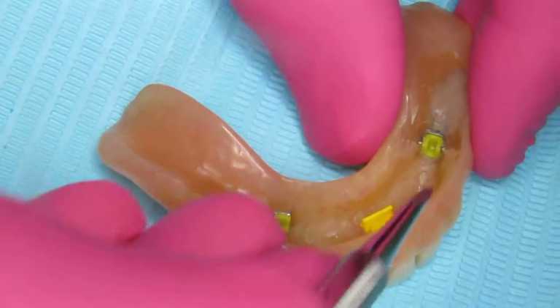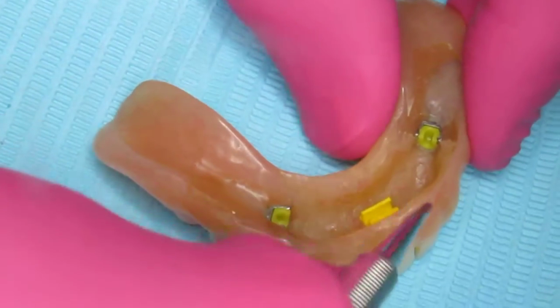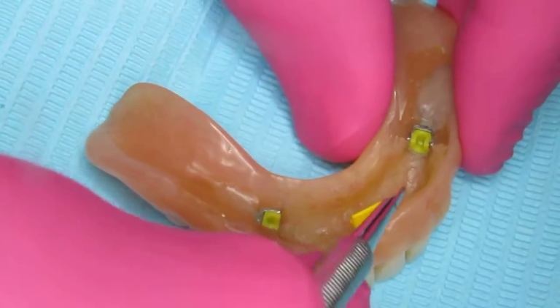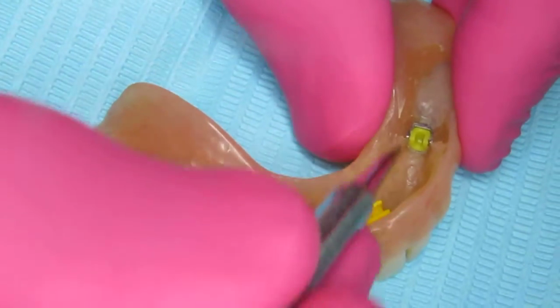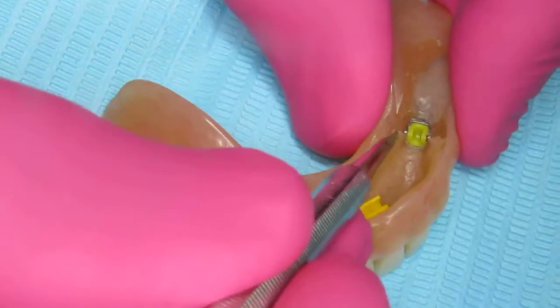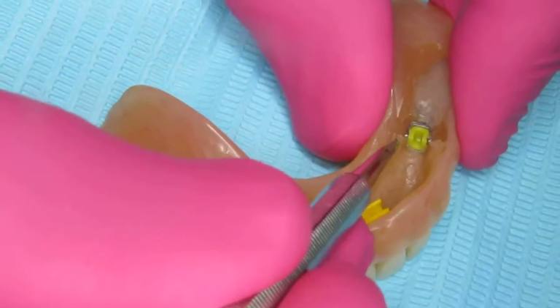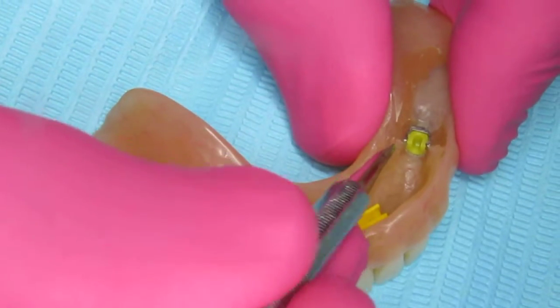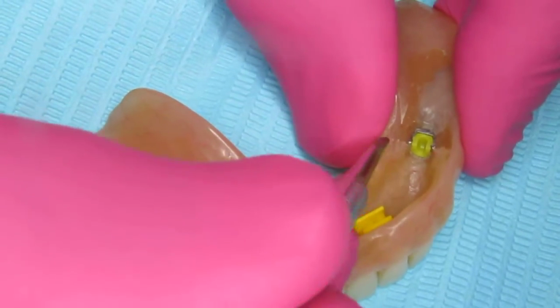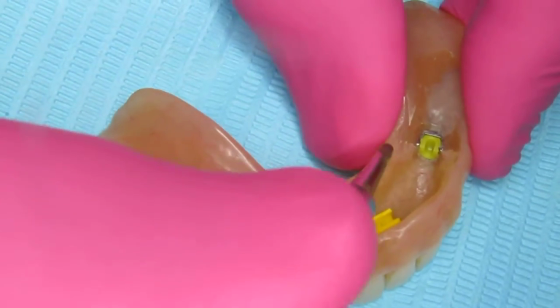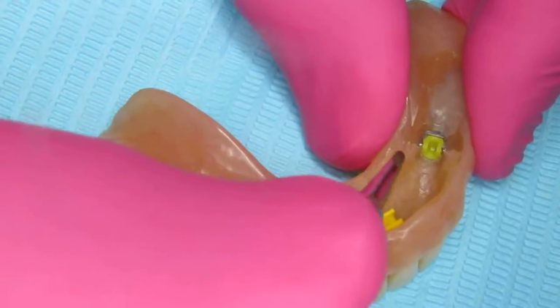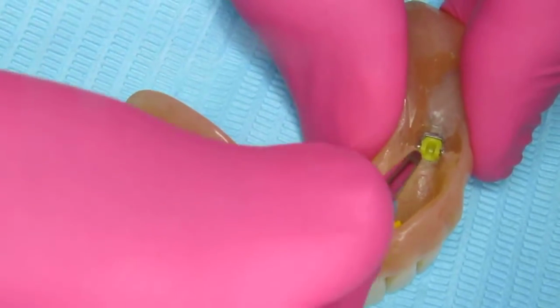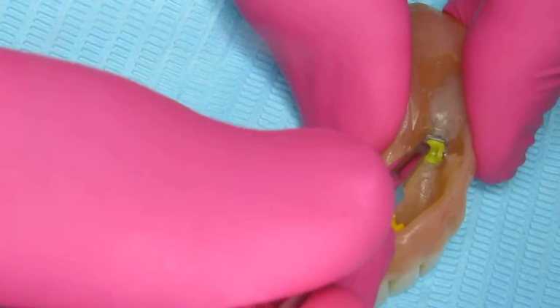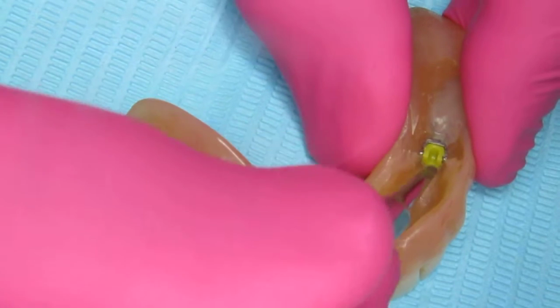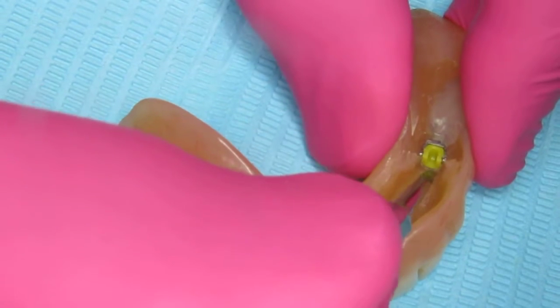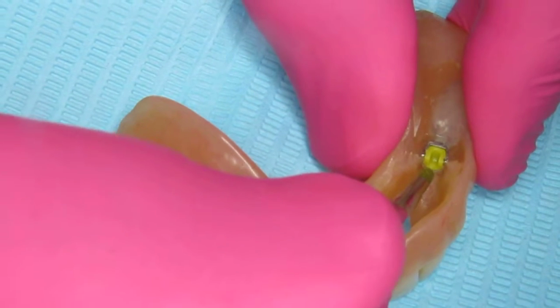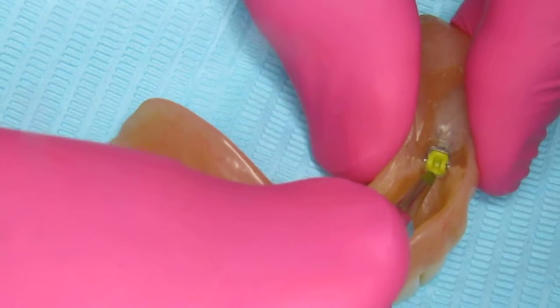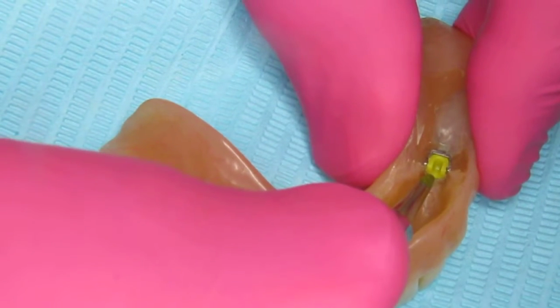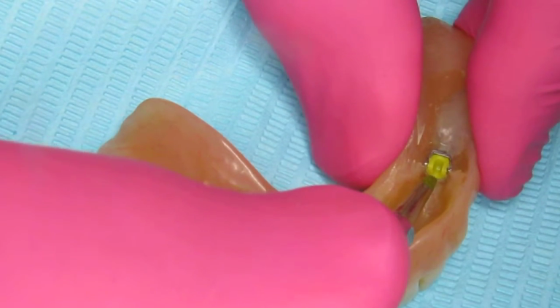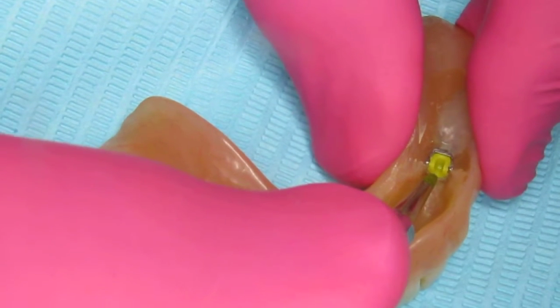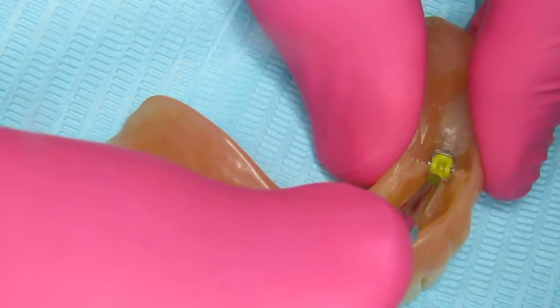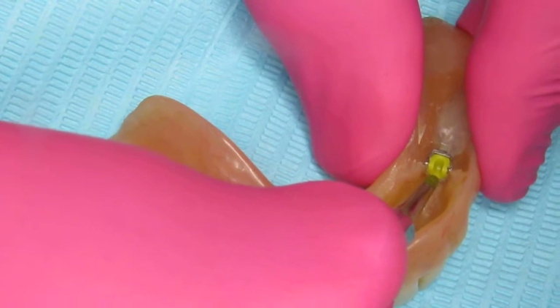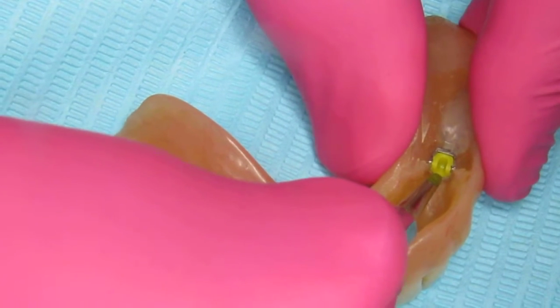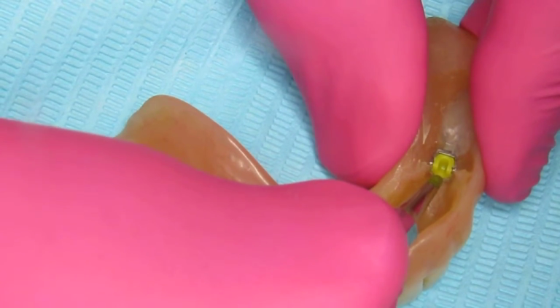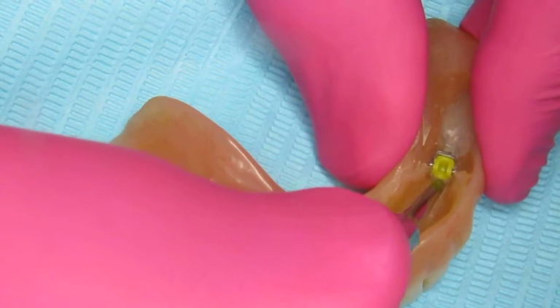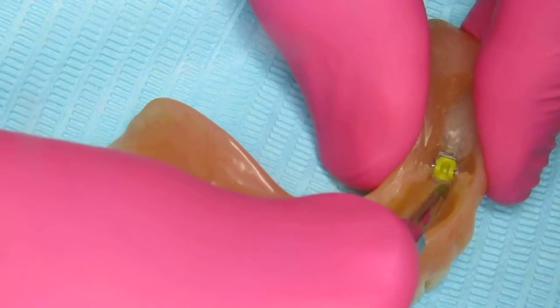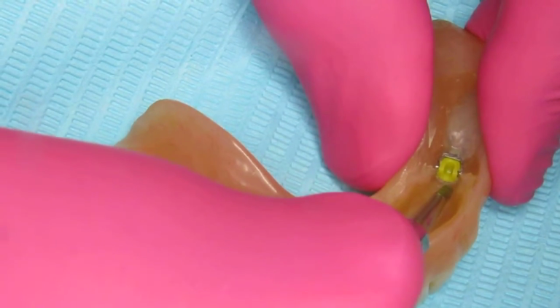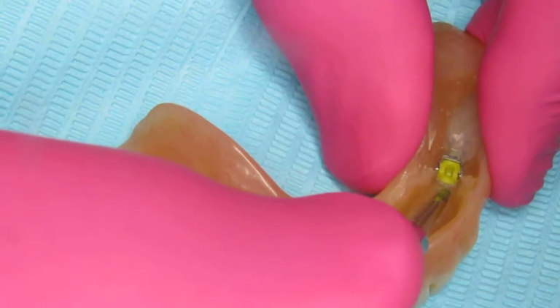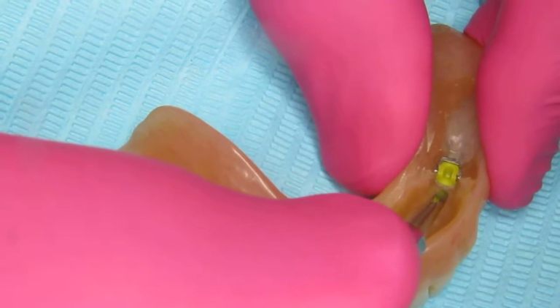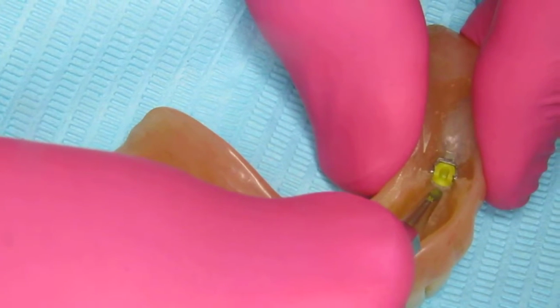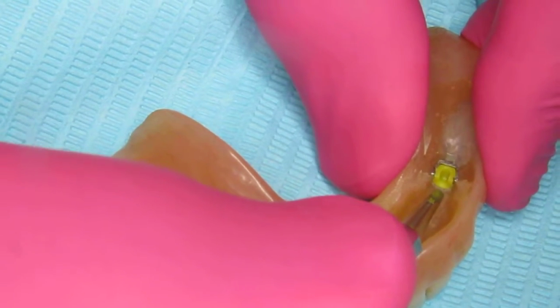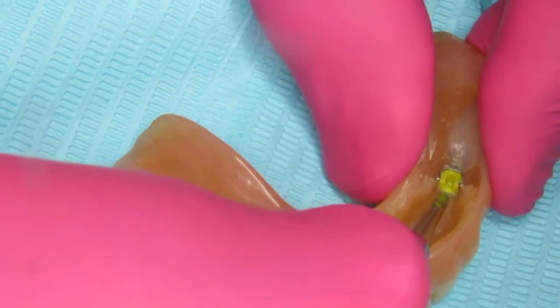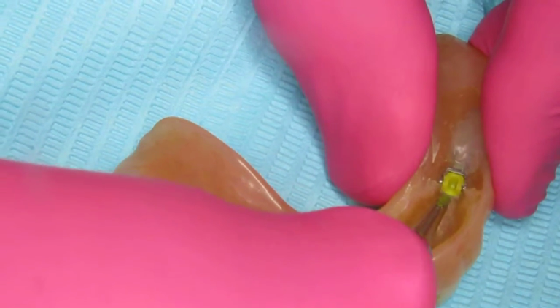This is showing how to replace a Breedent or Allegro attachment in a denture.